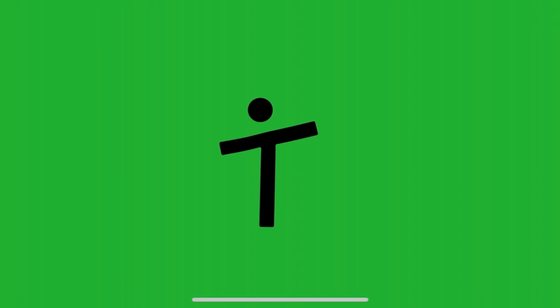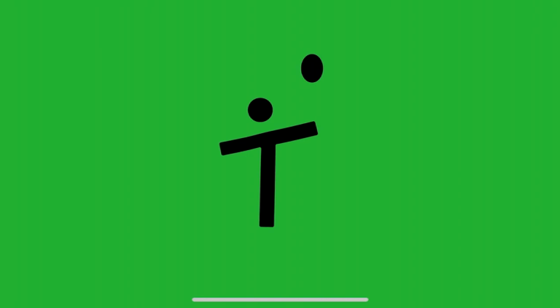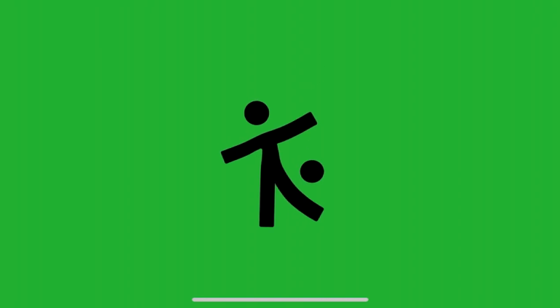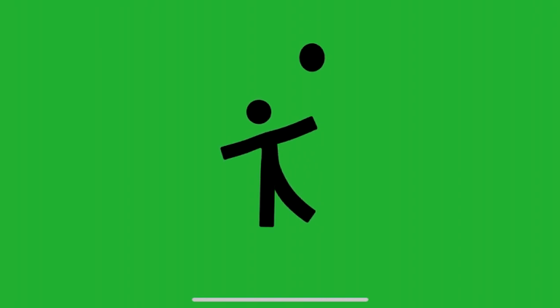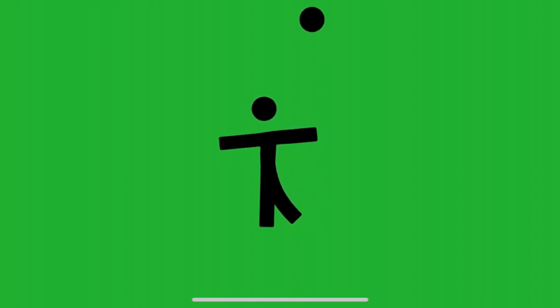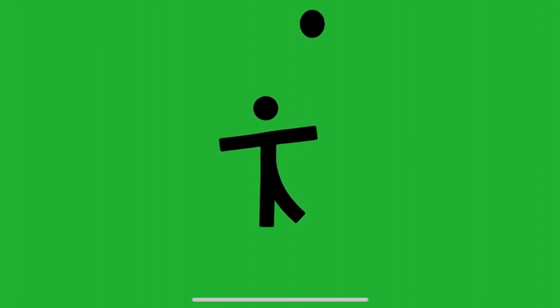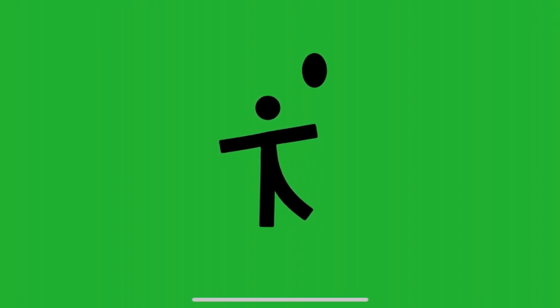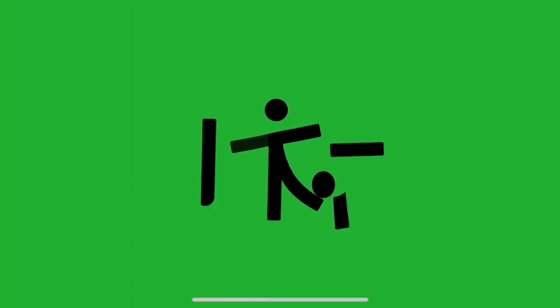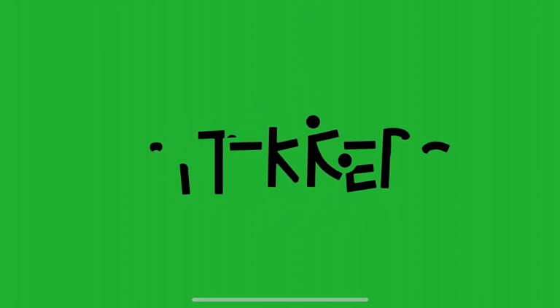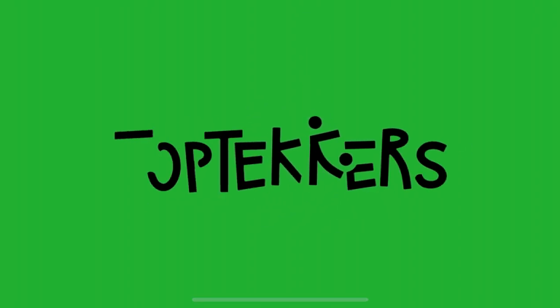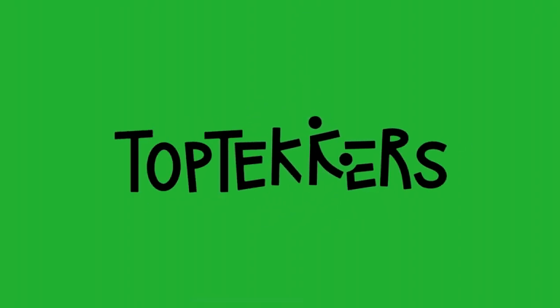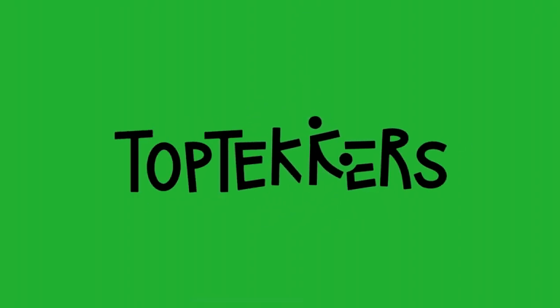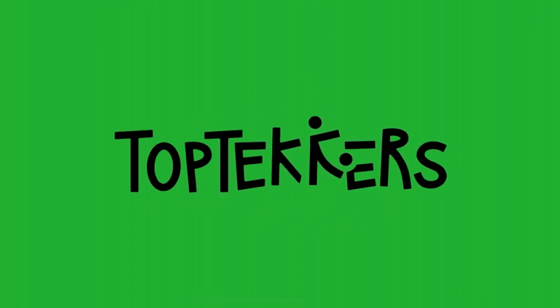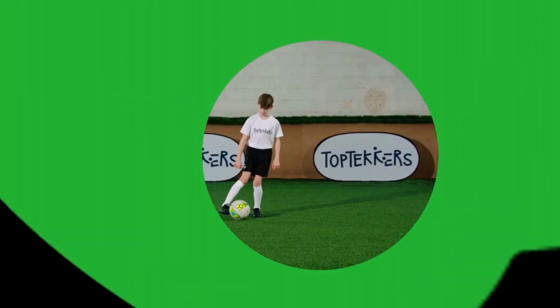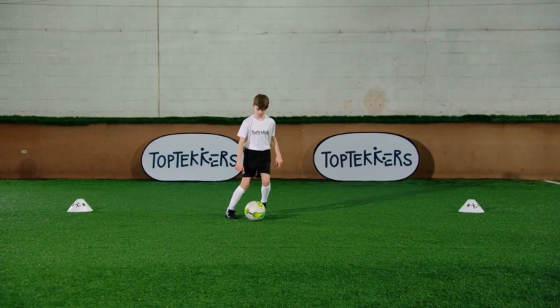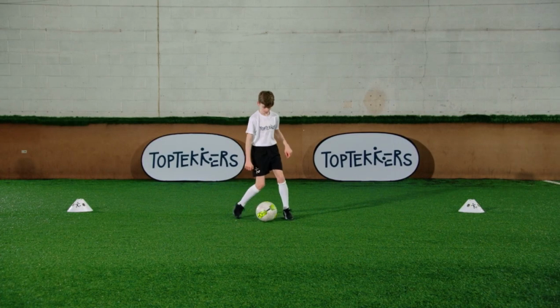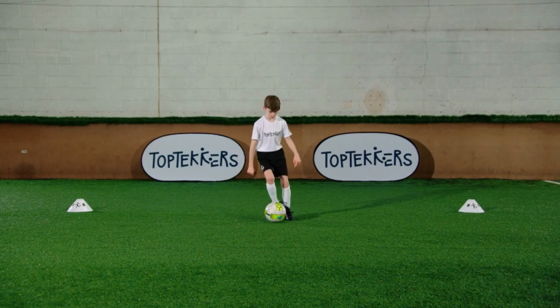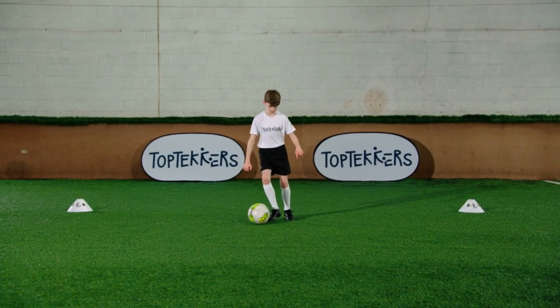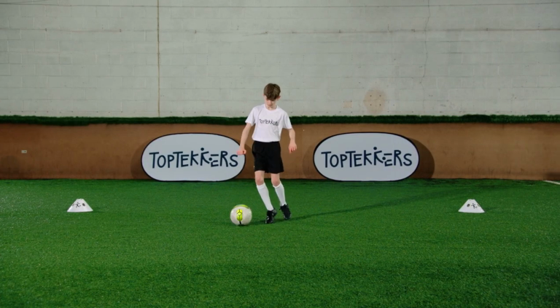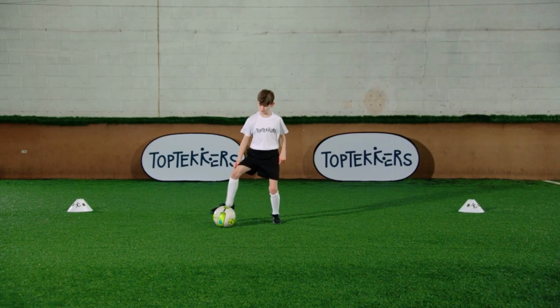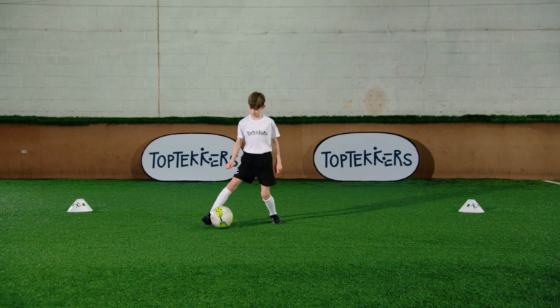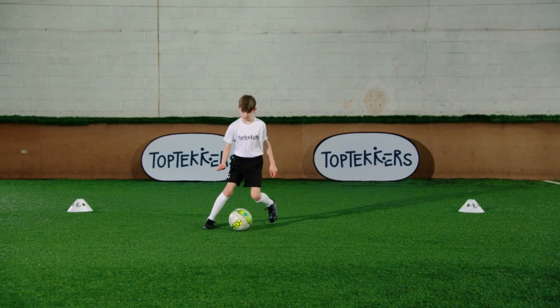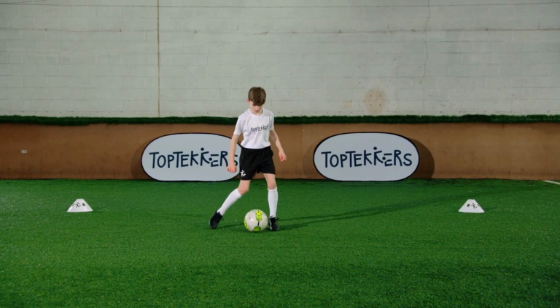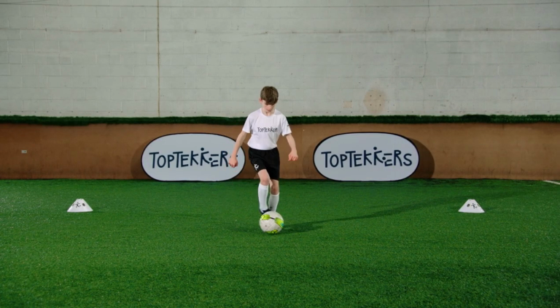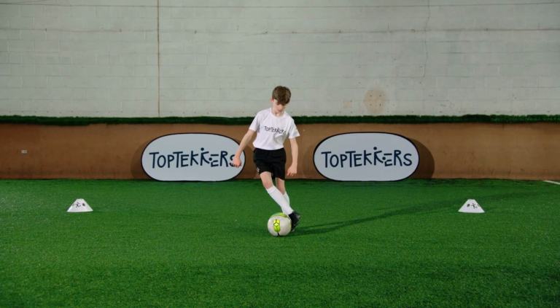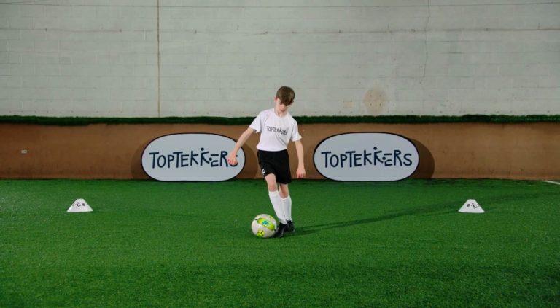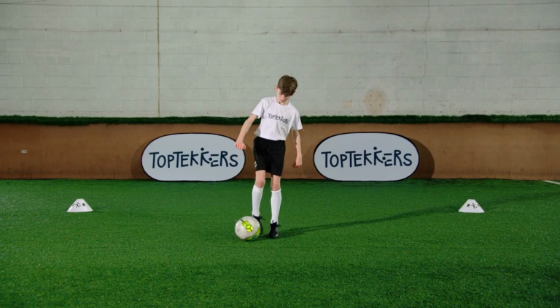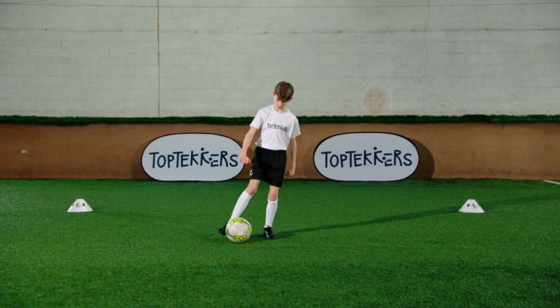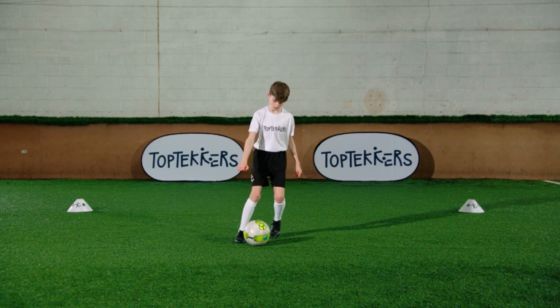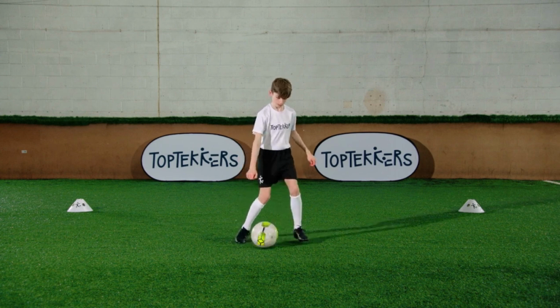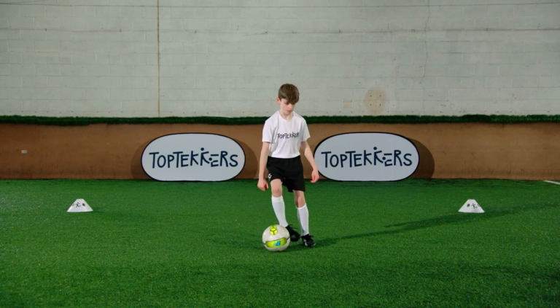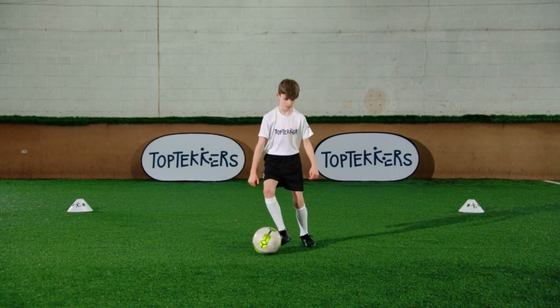This Top Techers is called Inside-Outside. It's one of the most important skills to learn.